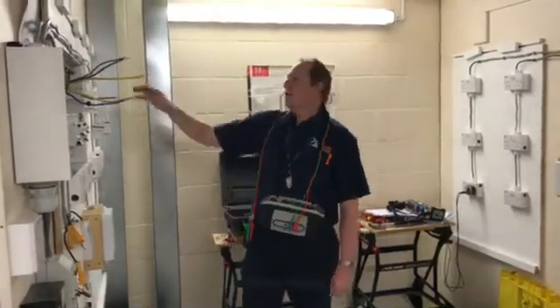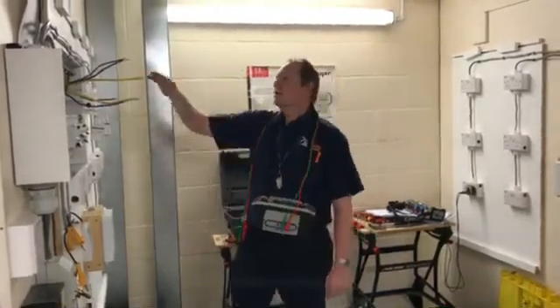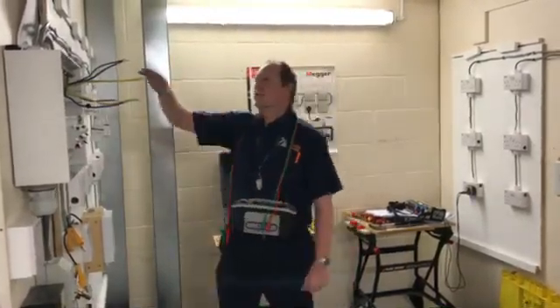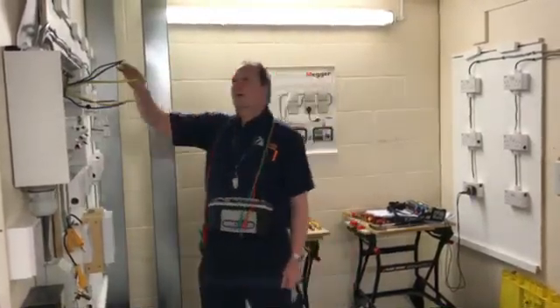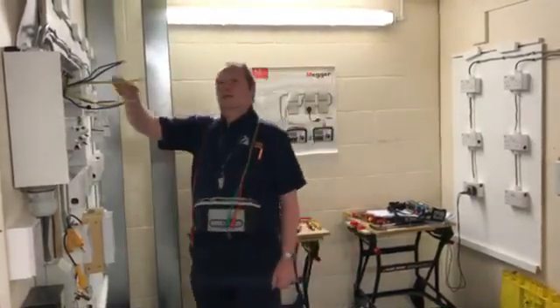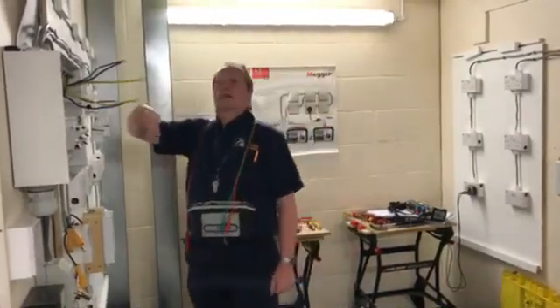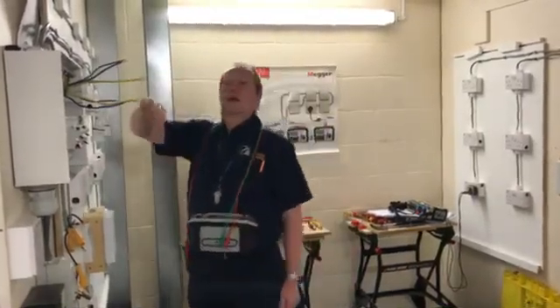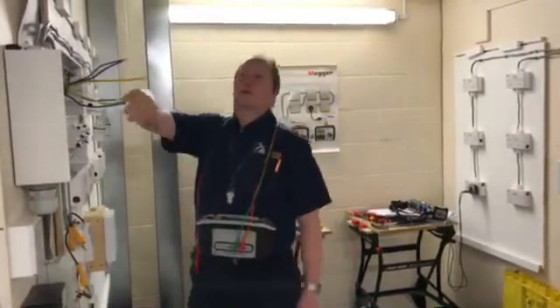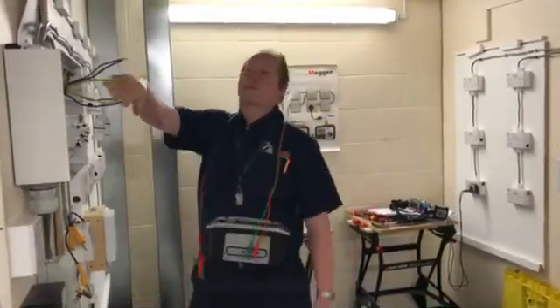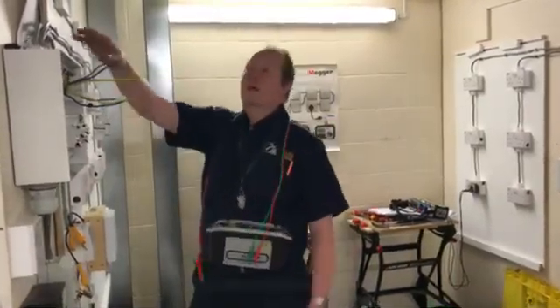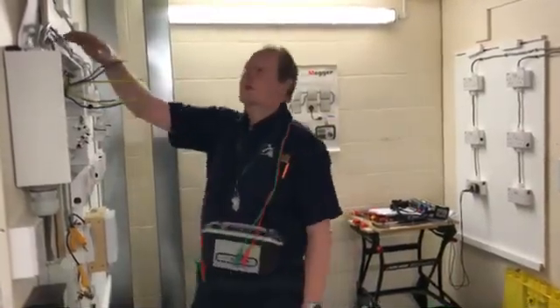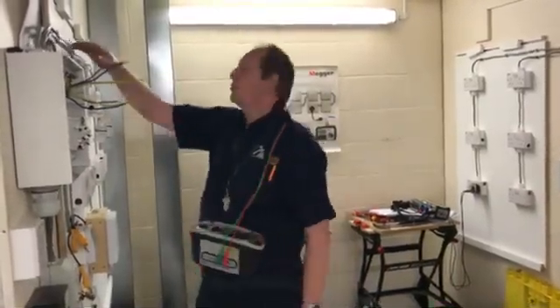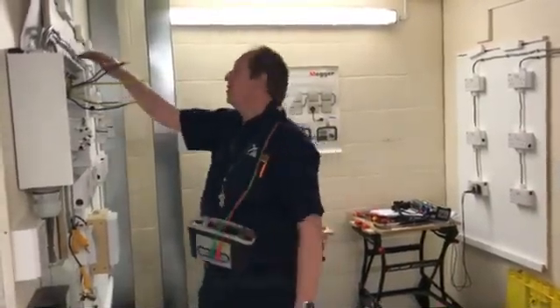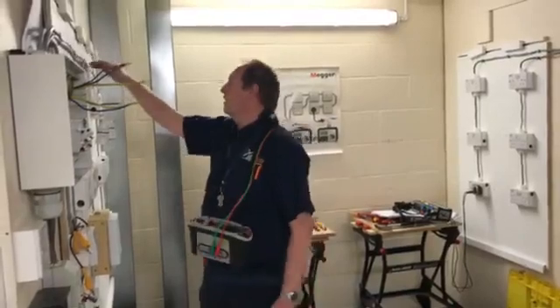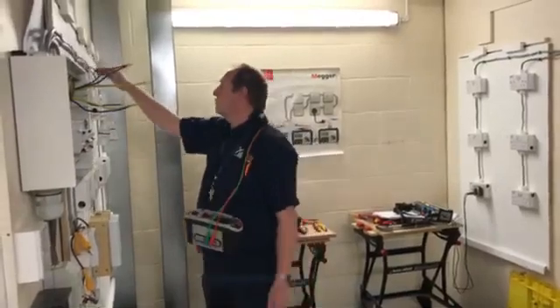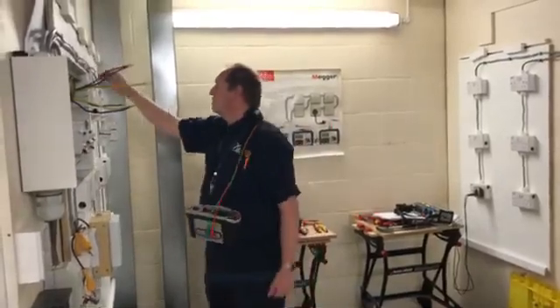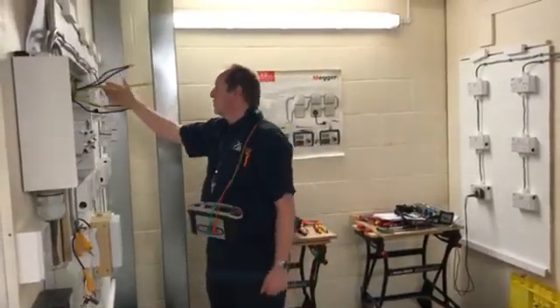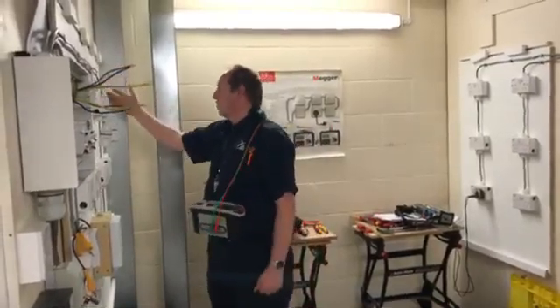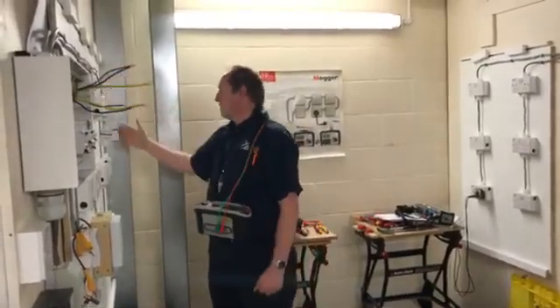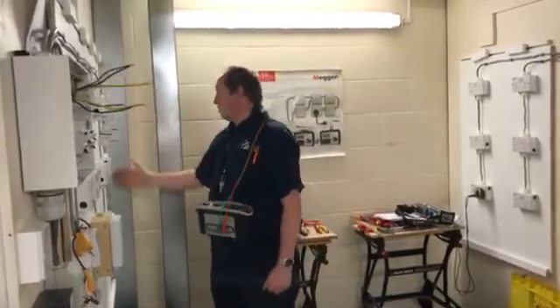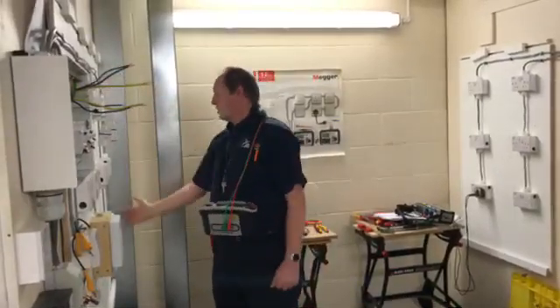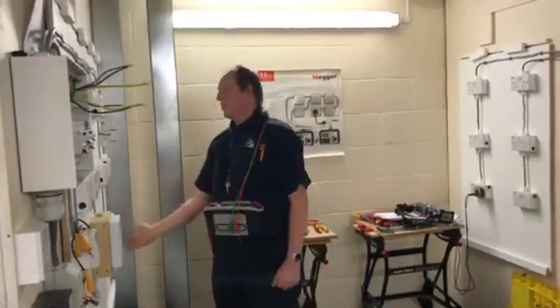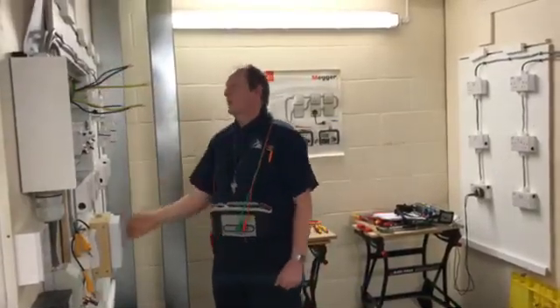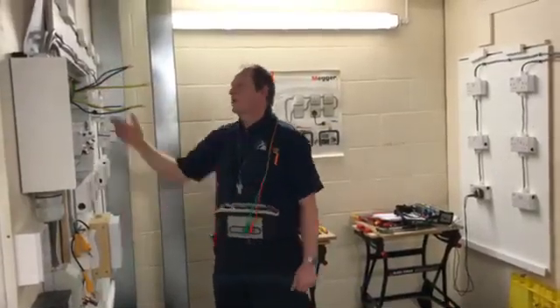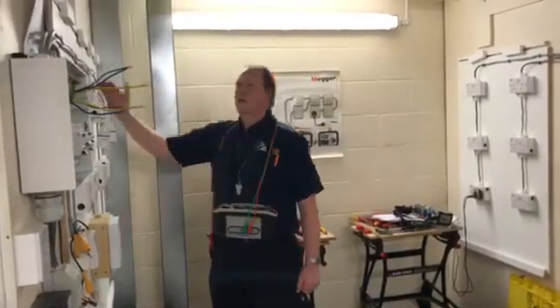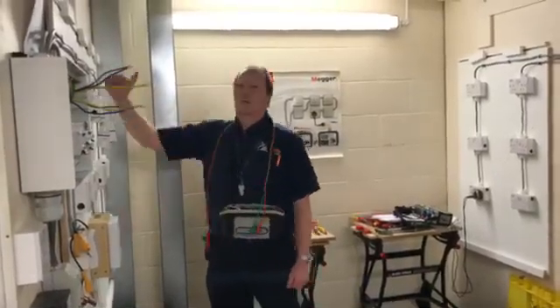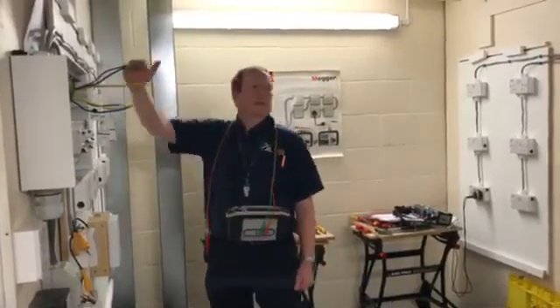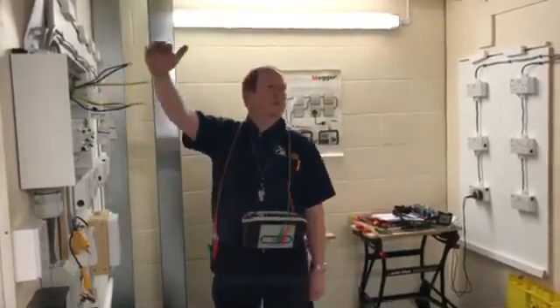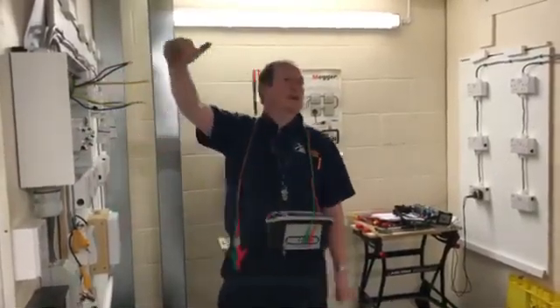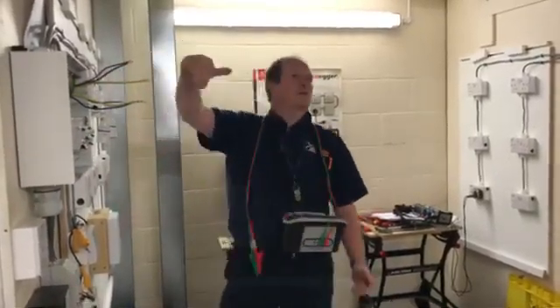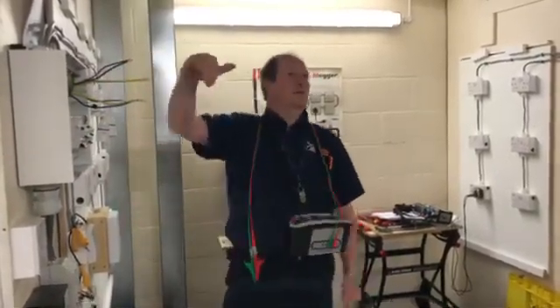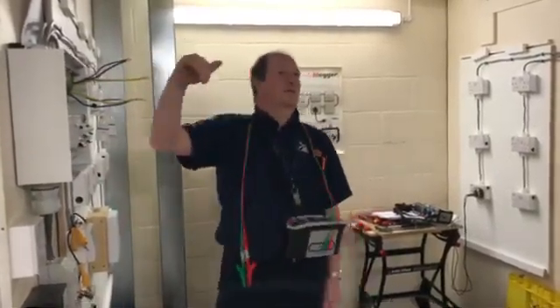A ring circuit is basically where the cable comes out of the consumer unit, goes into the sockets, works its way around in a big loop, and then doubles back onto itself.